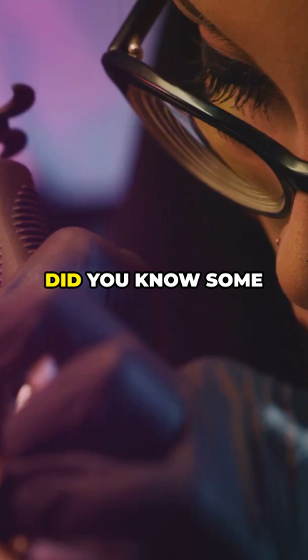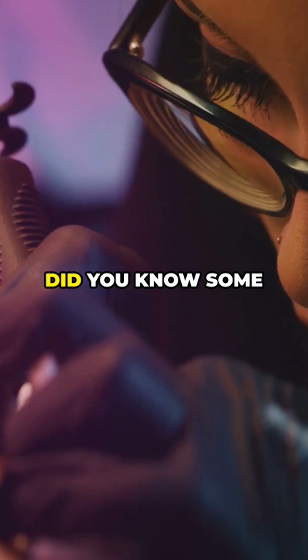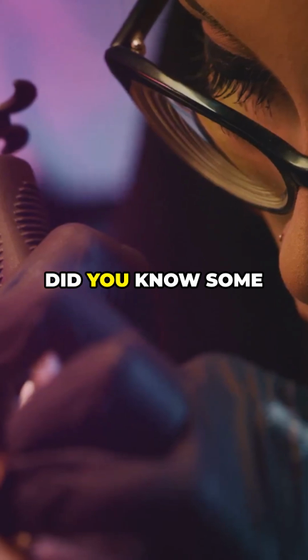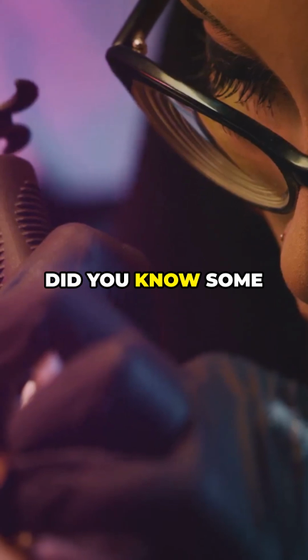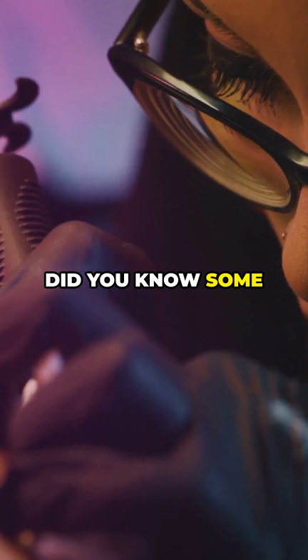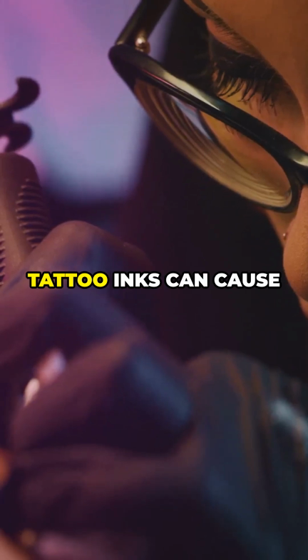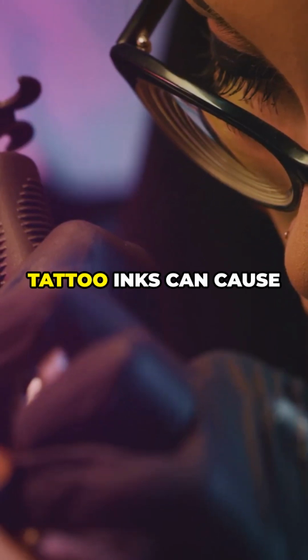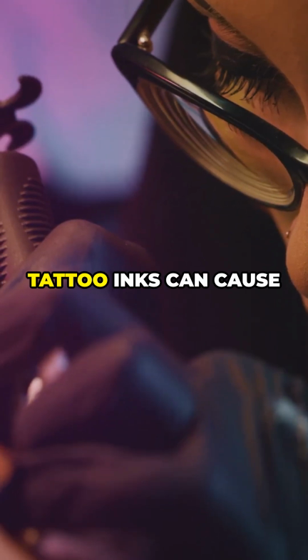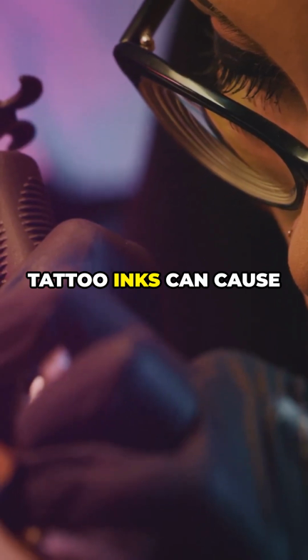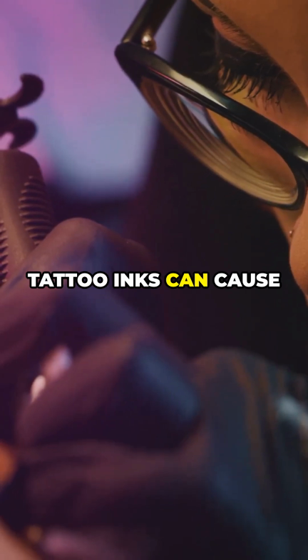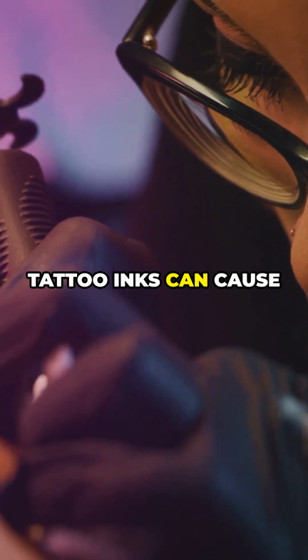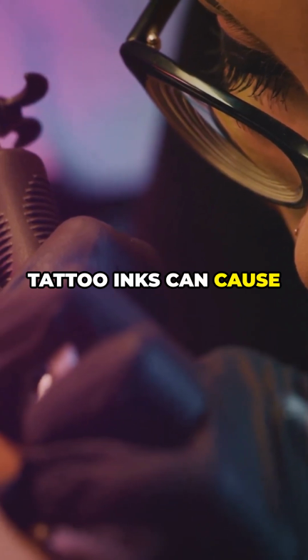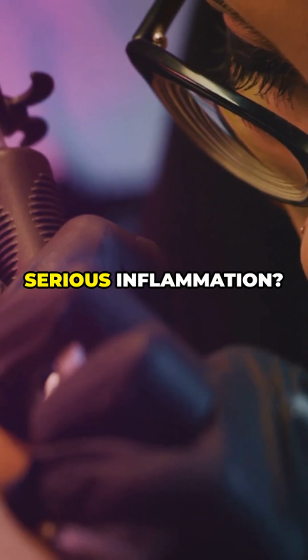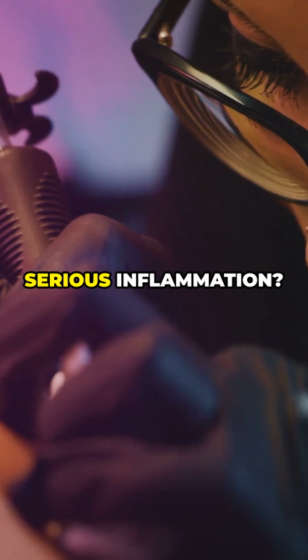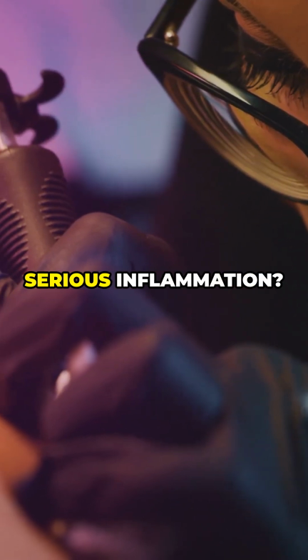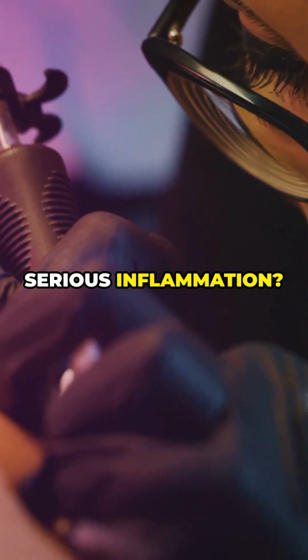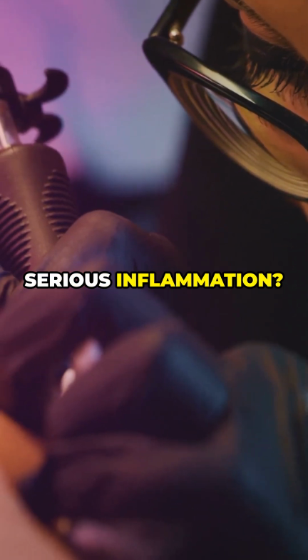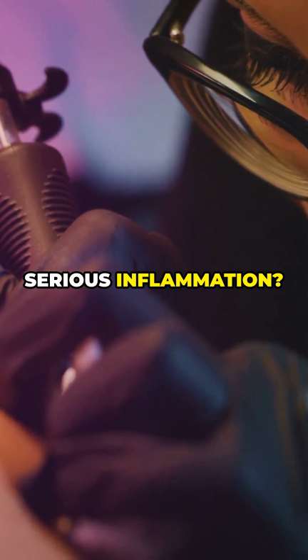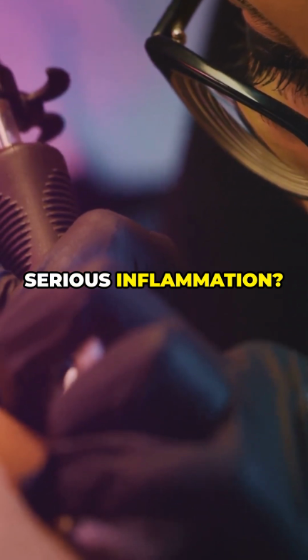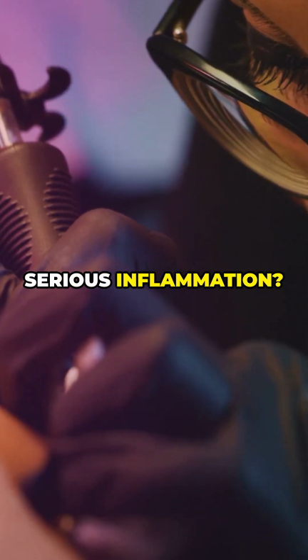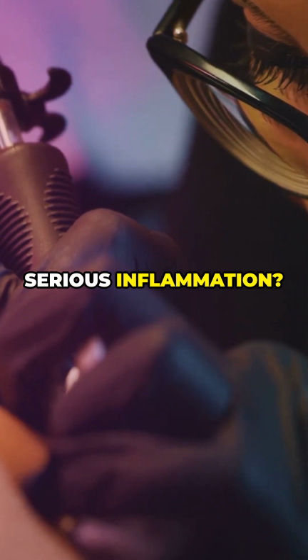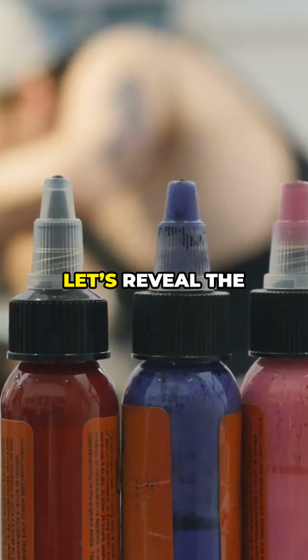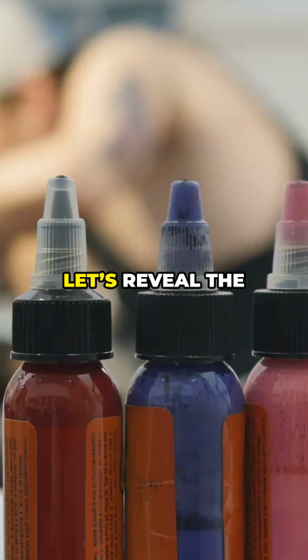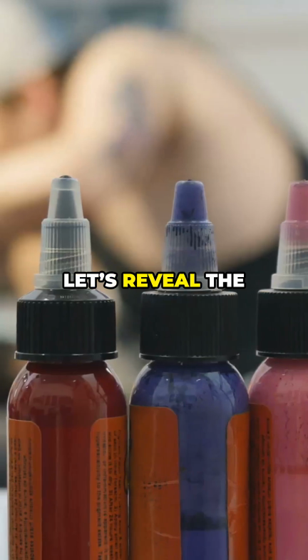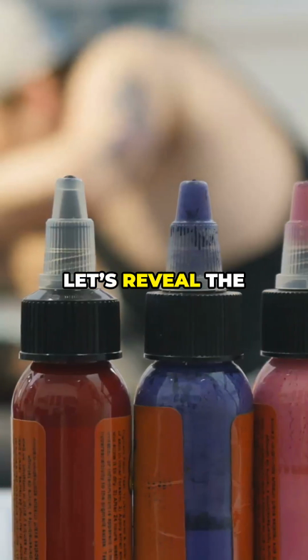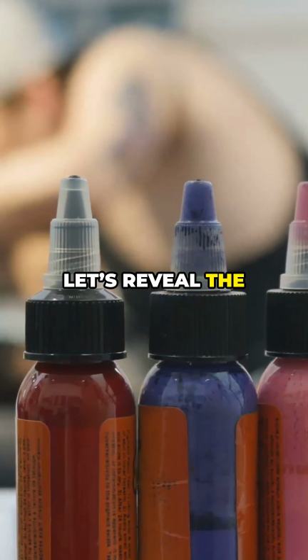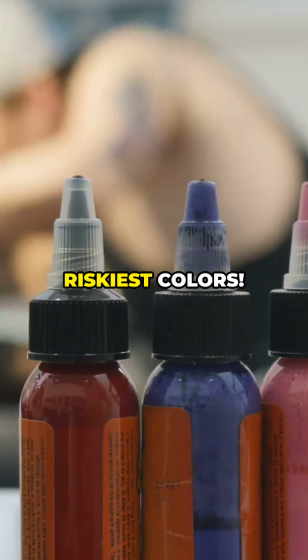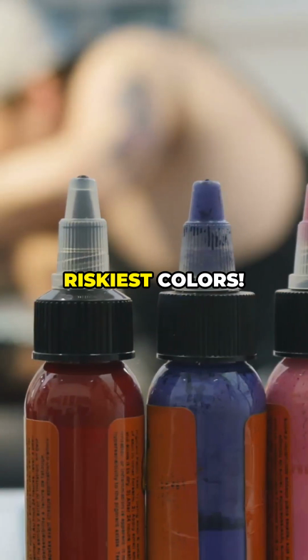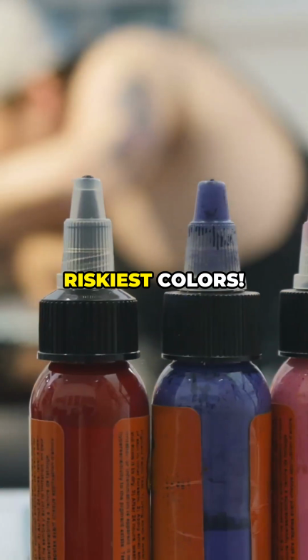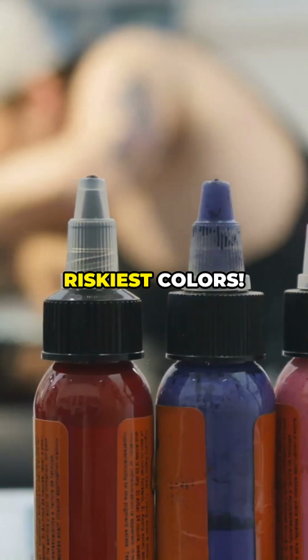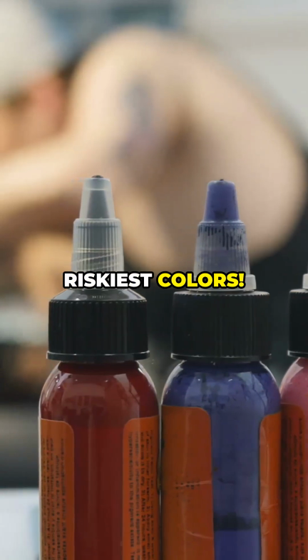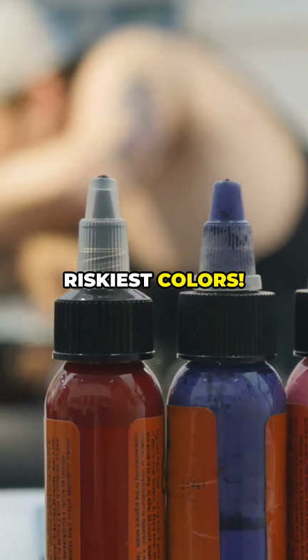Did you know some tattoo inks can cause serious inflammation? Let's reveal the riskiest colors.